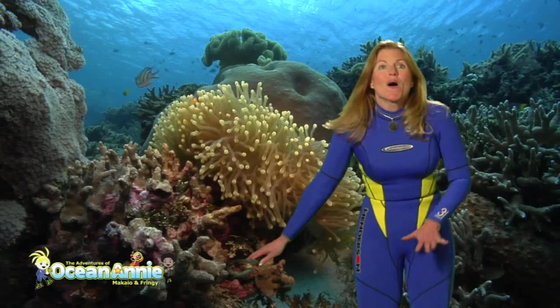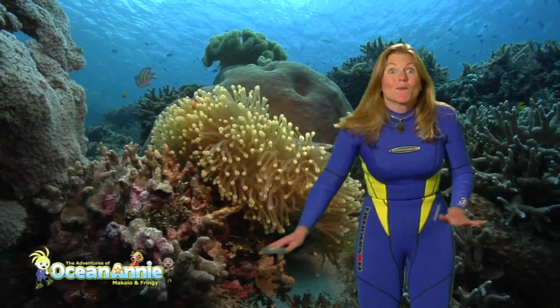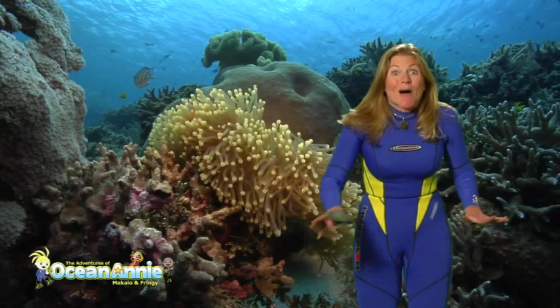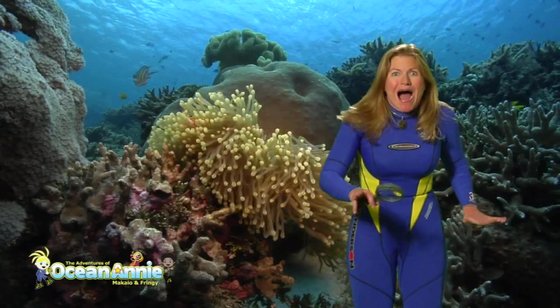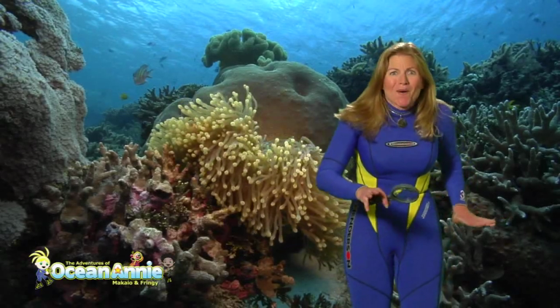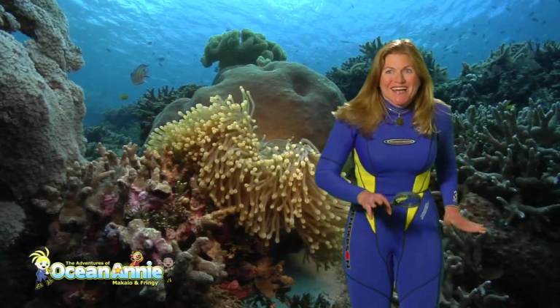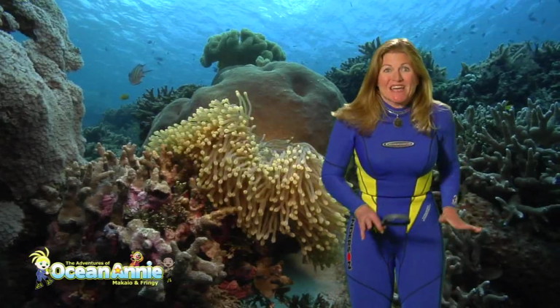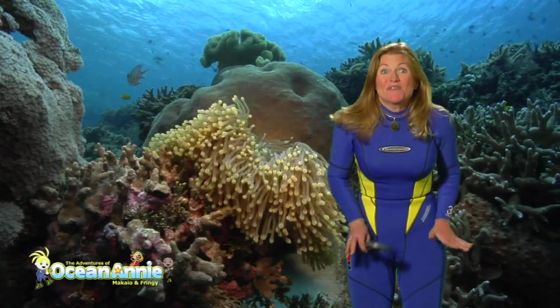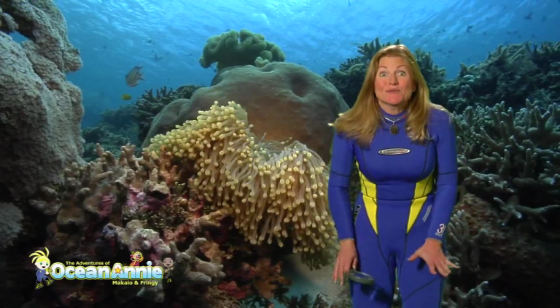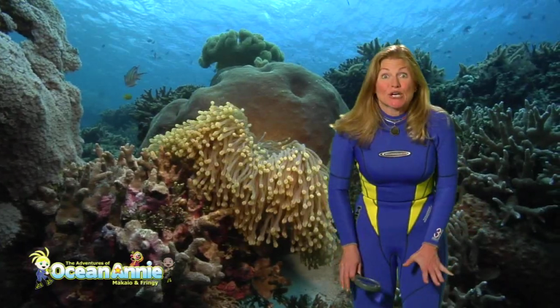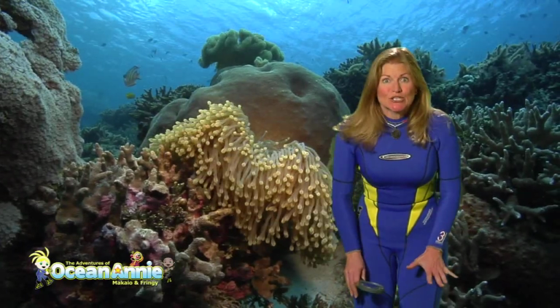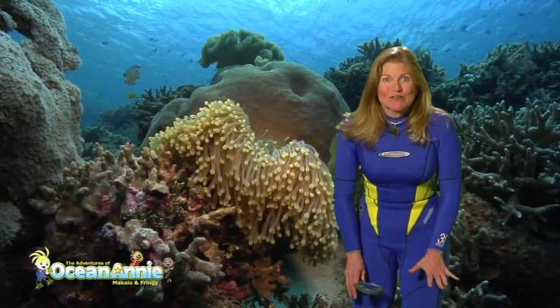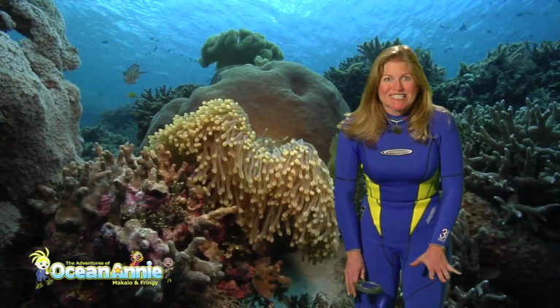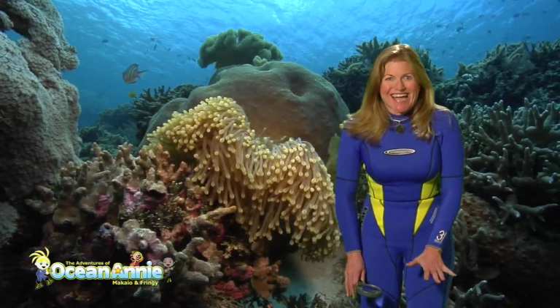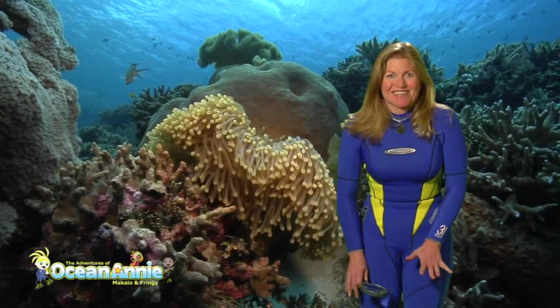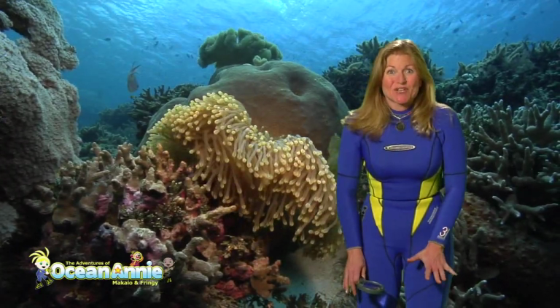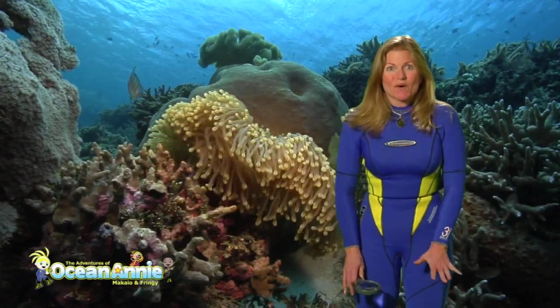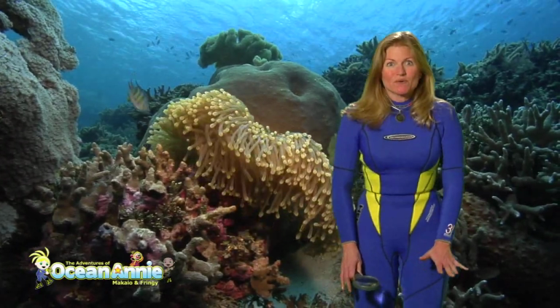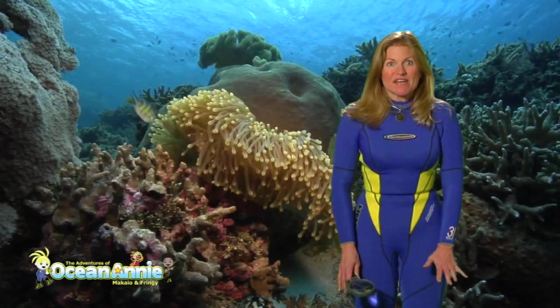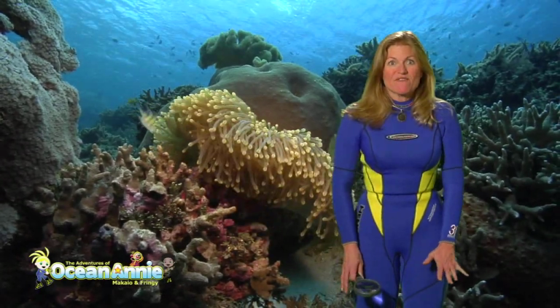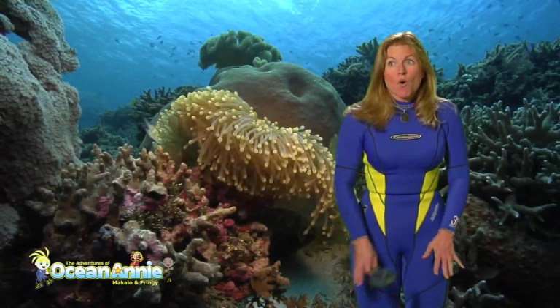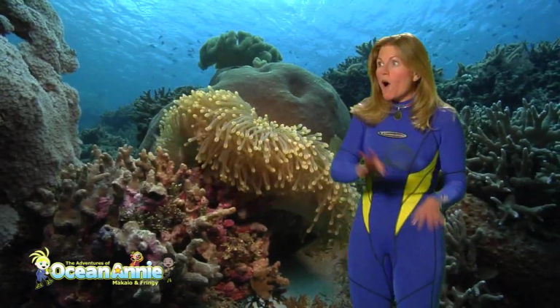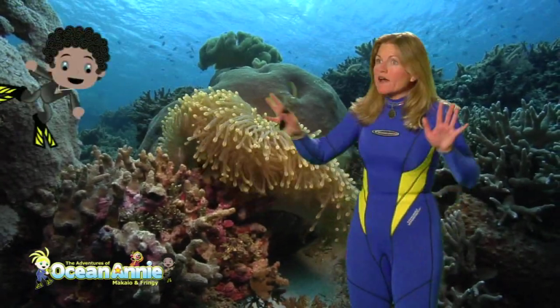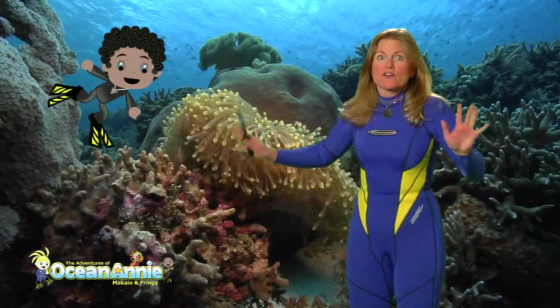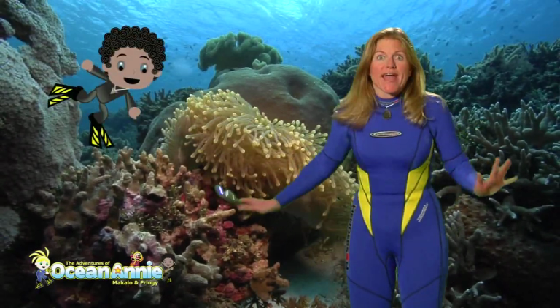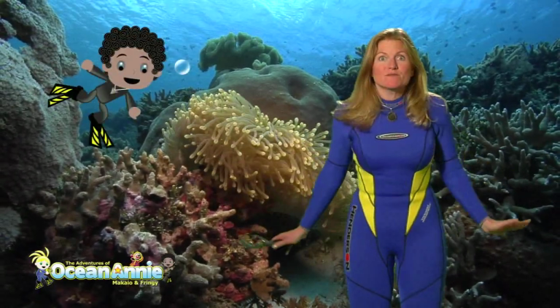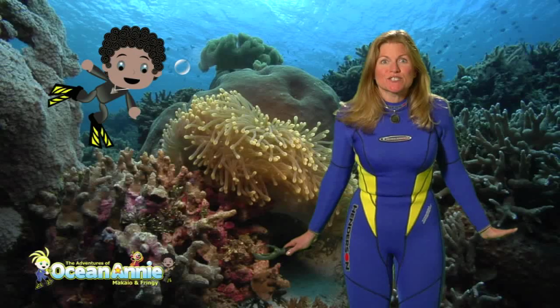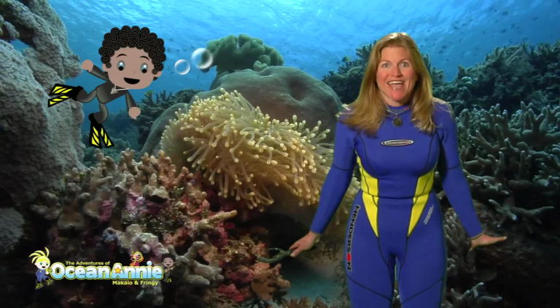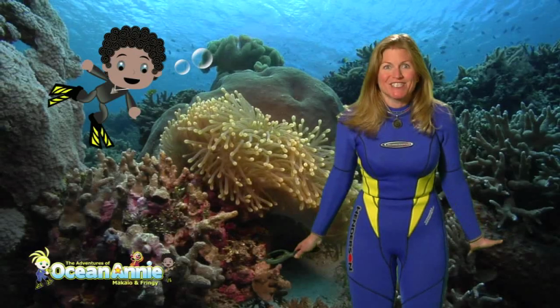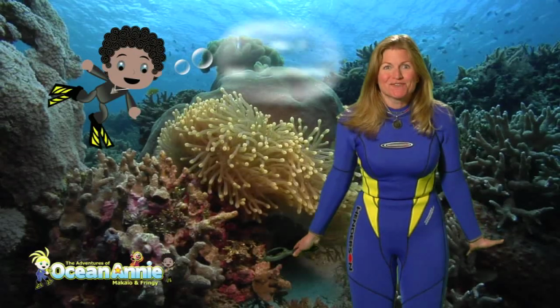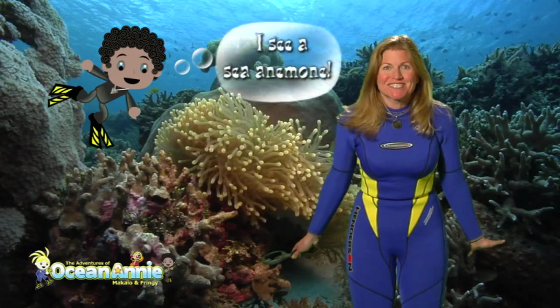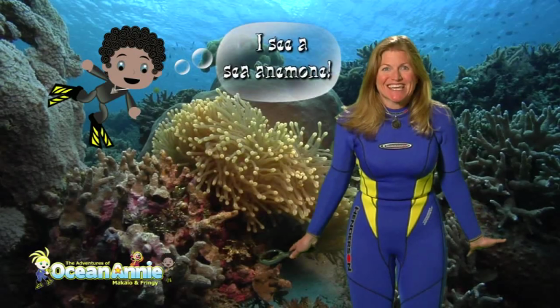Wow! If you look closely at this coral reef, what other animals can you see?